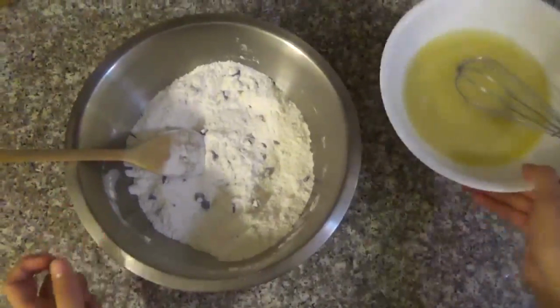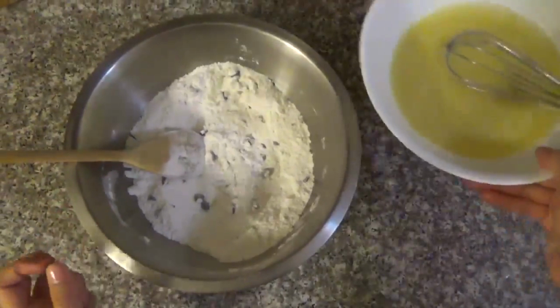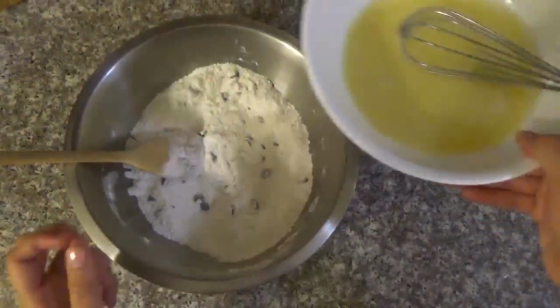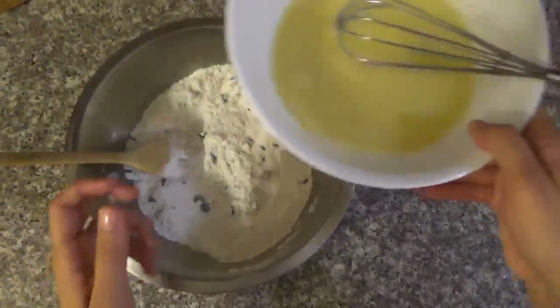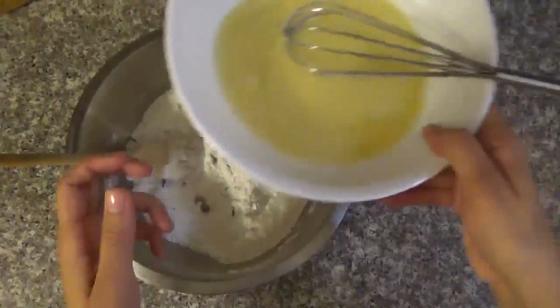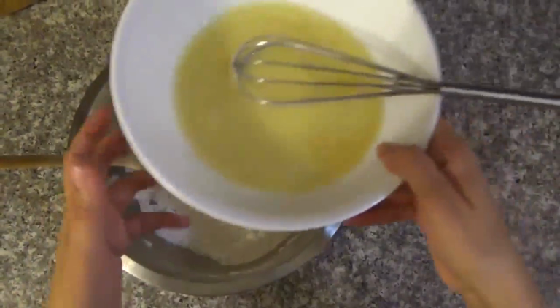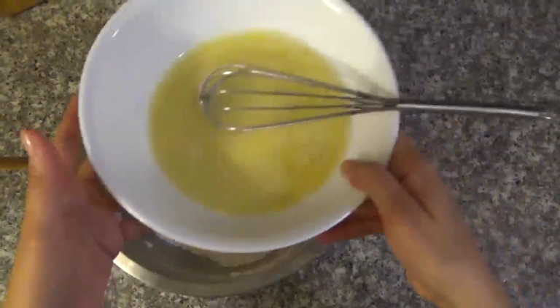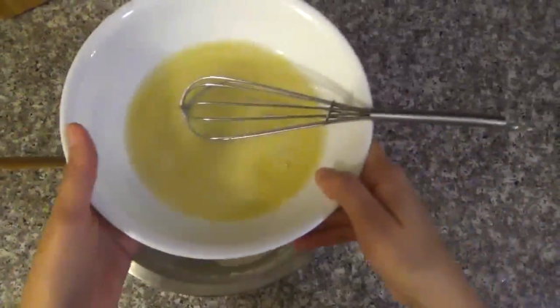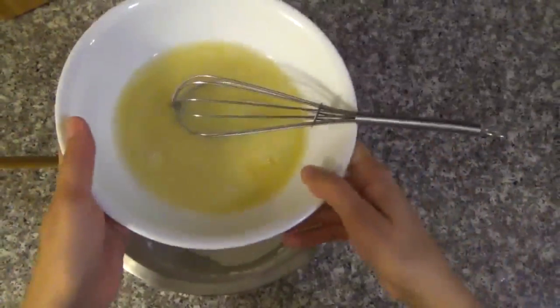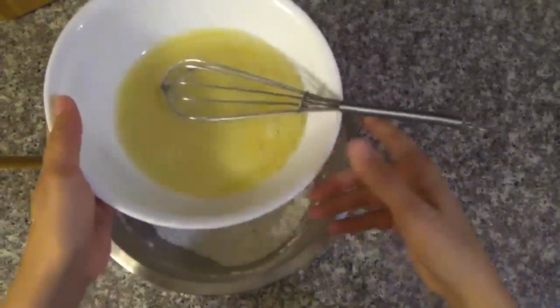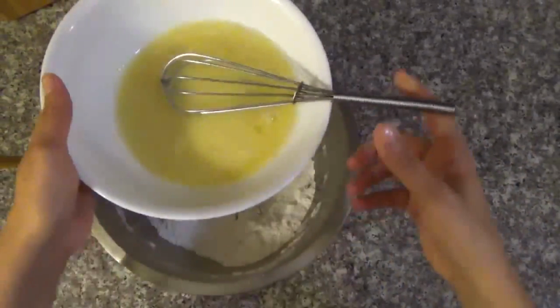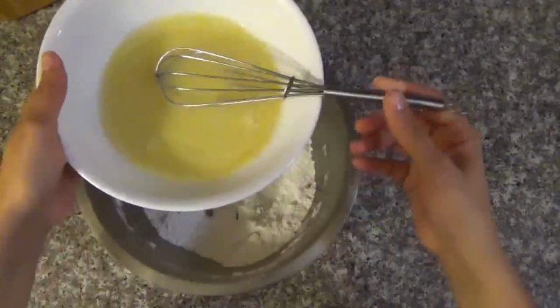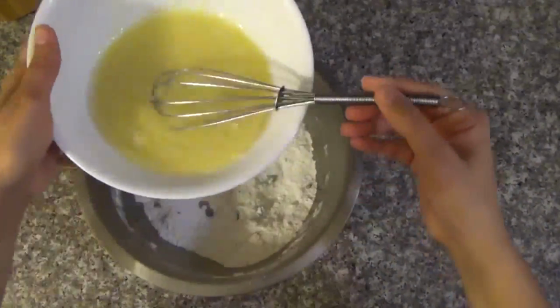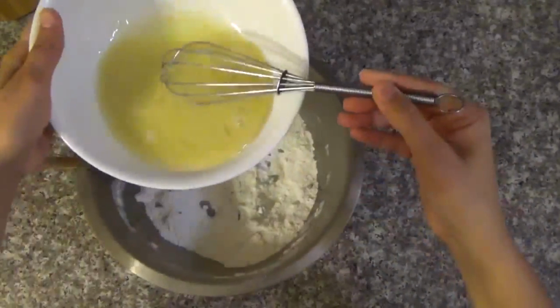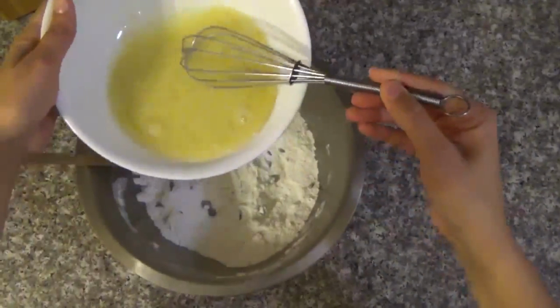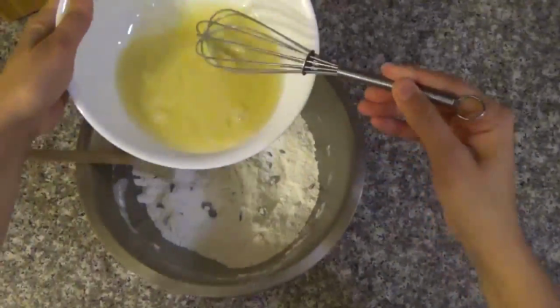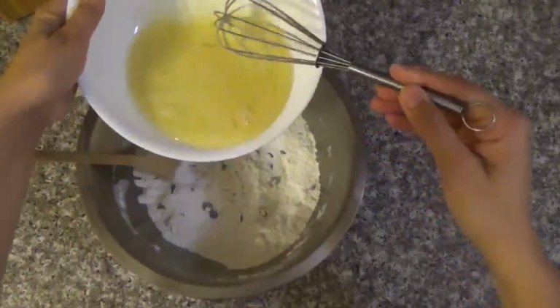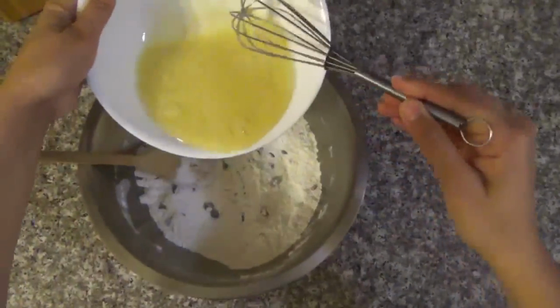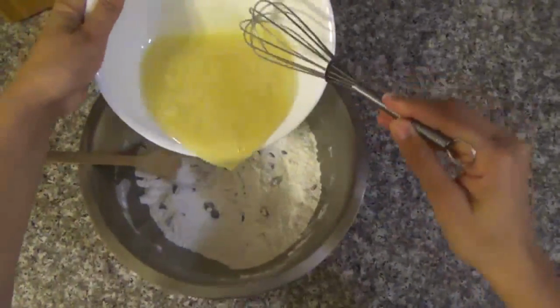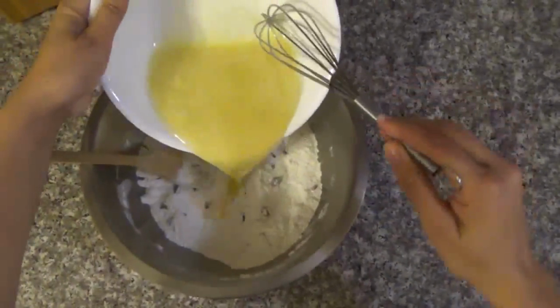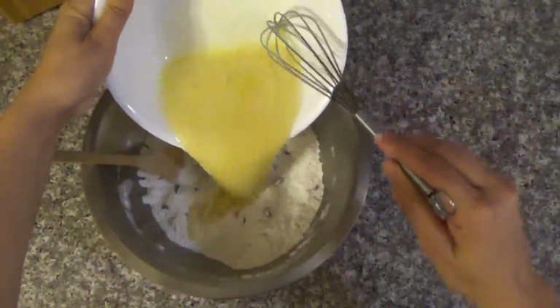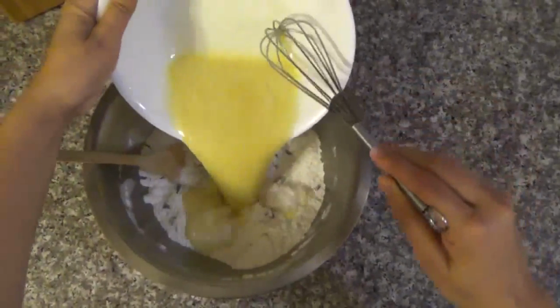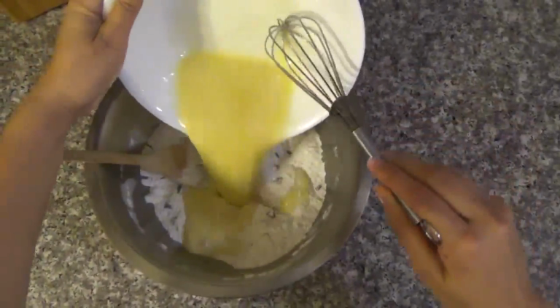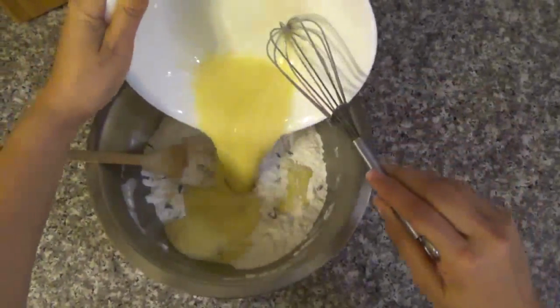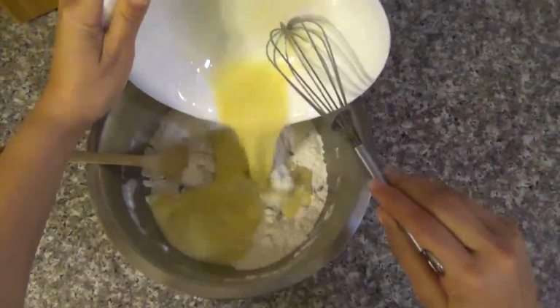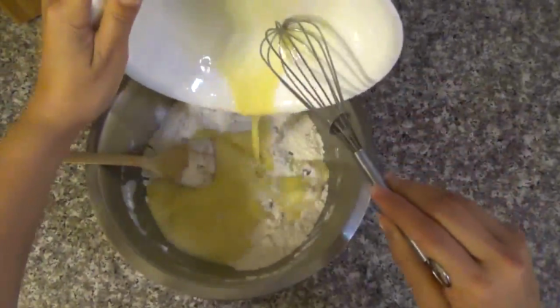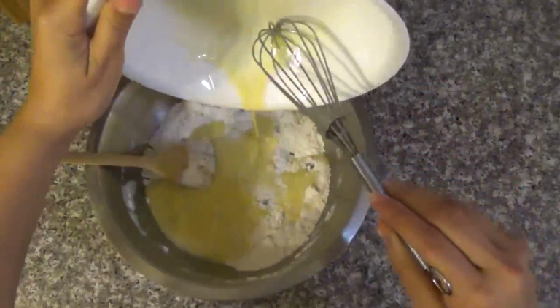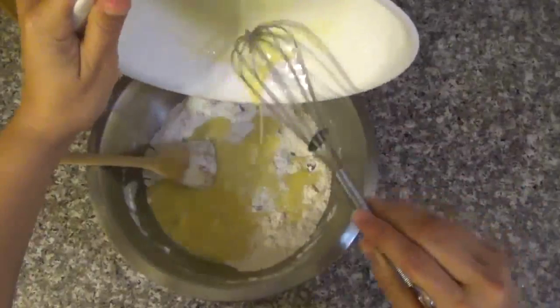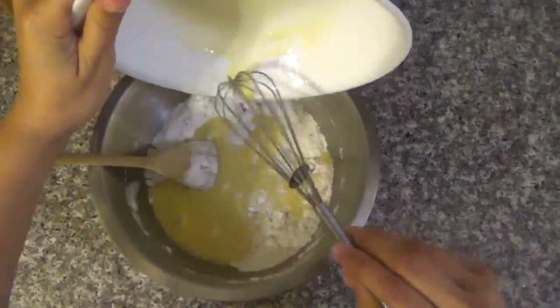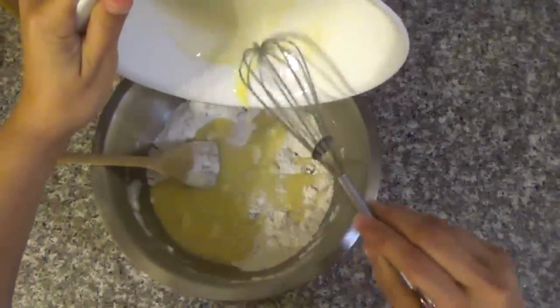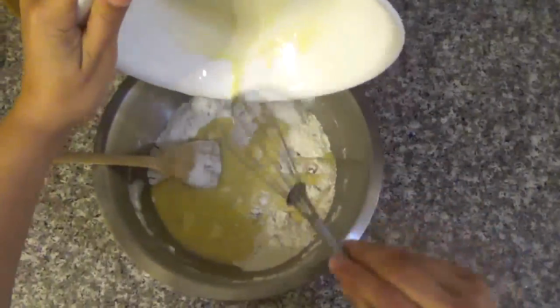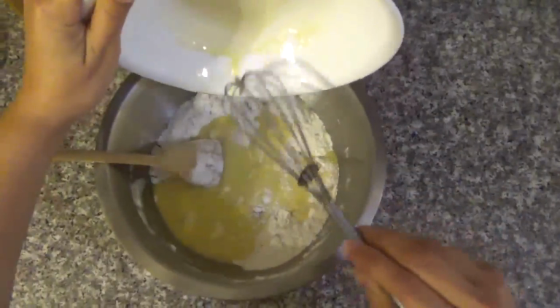Now we're going to mix the liquid mixture with the dry mixture.